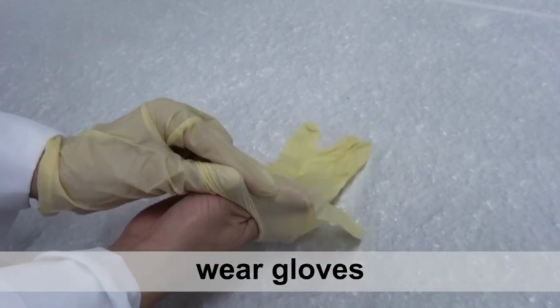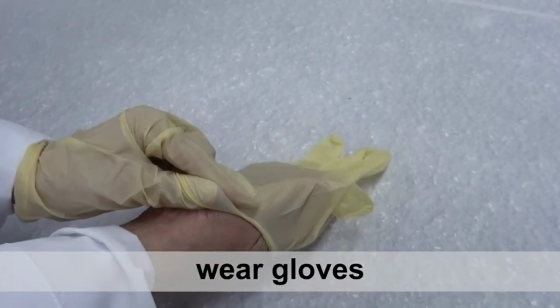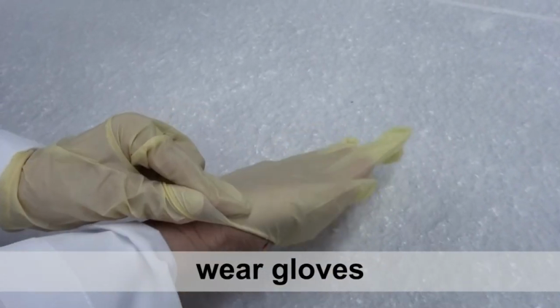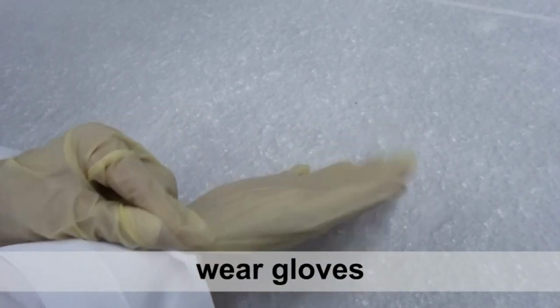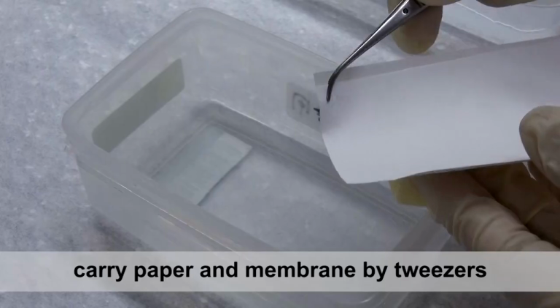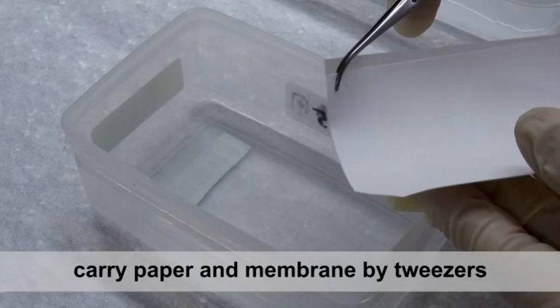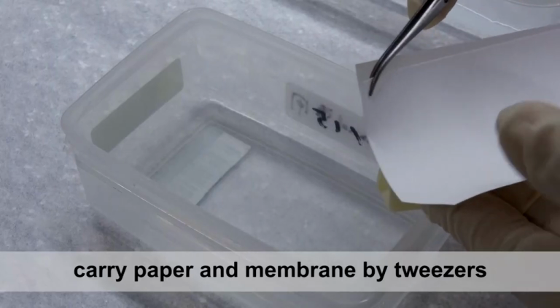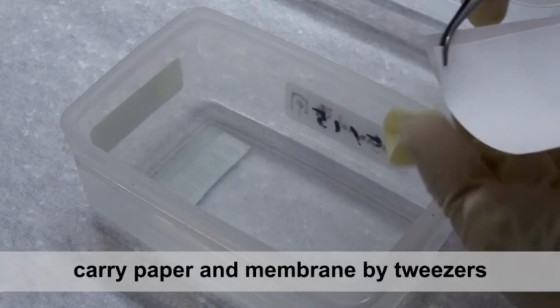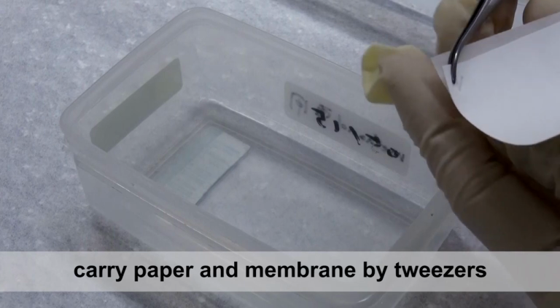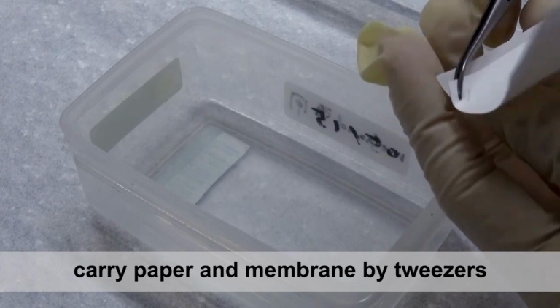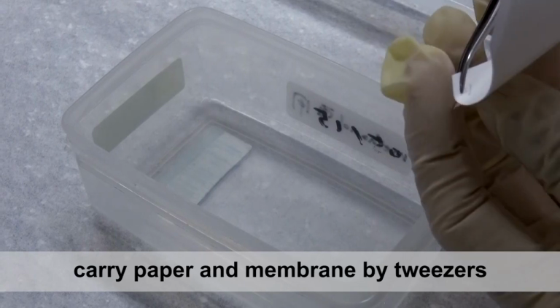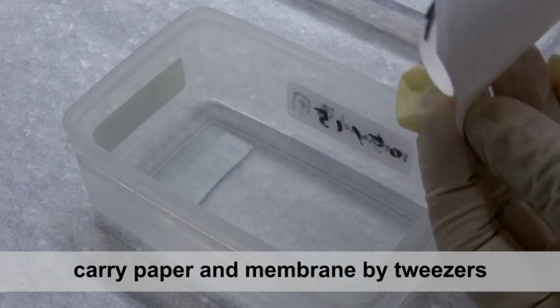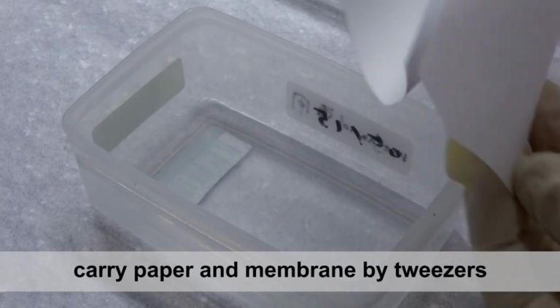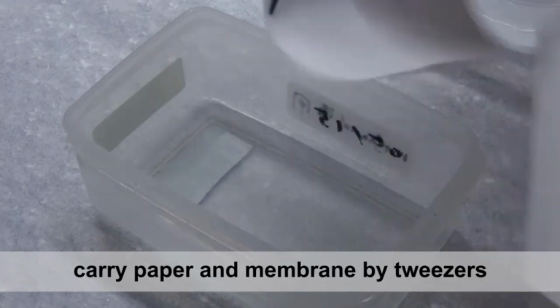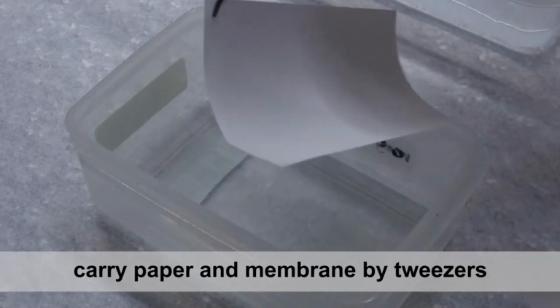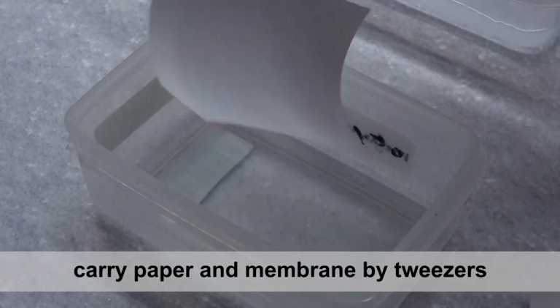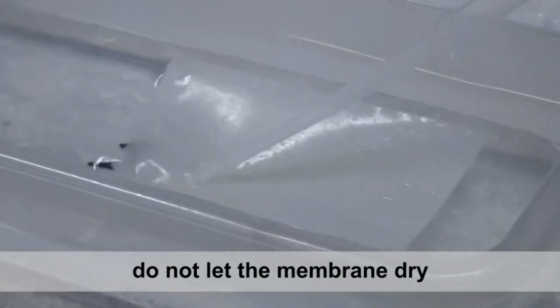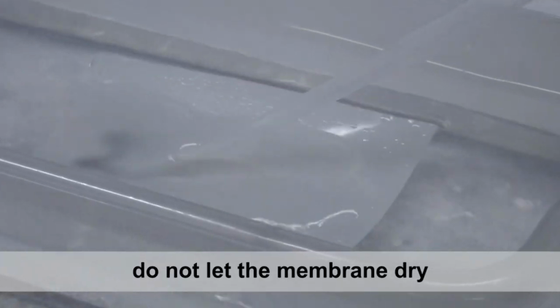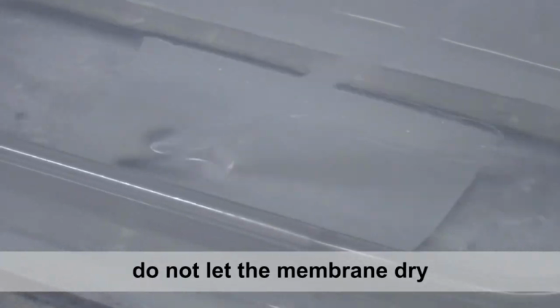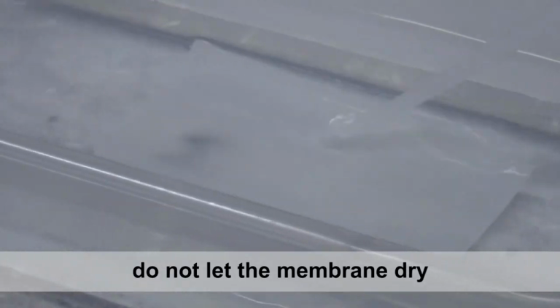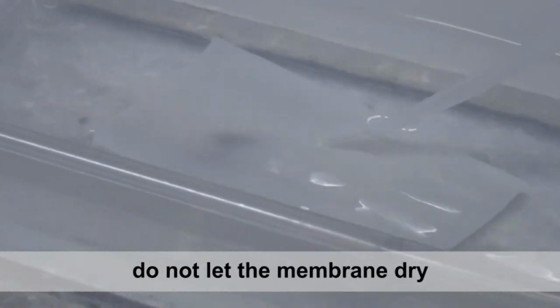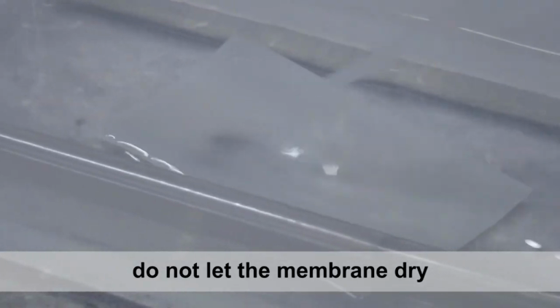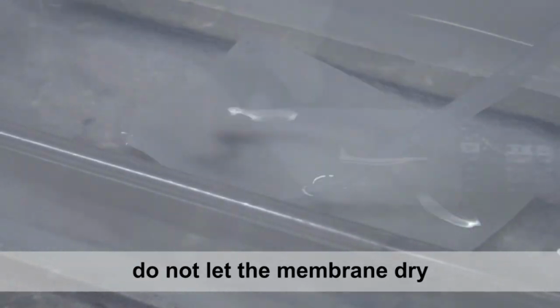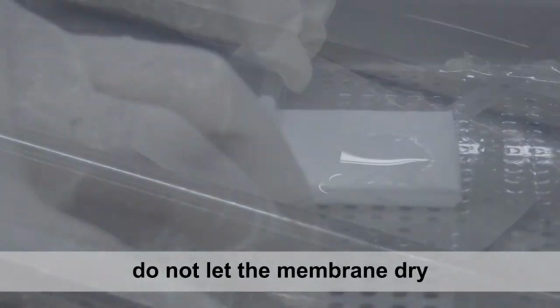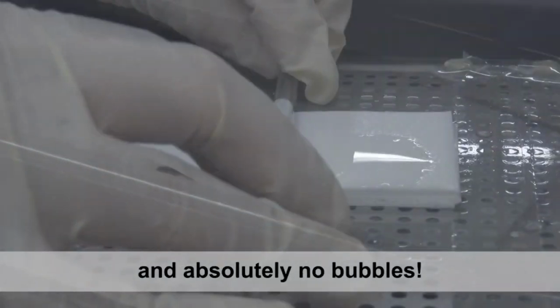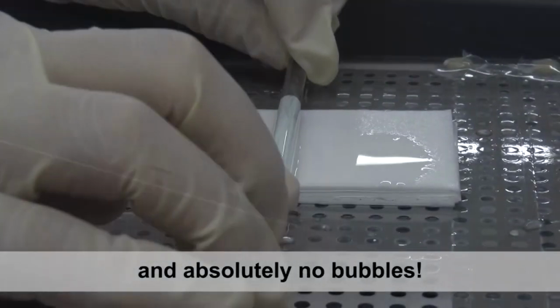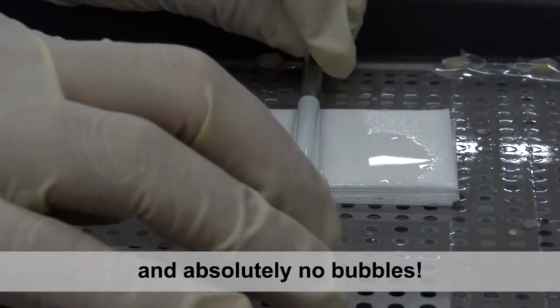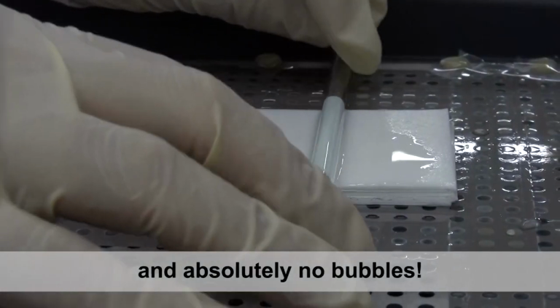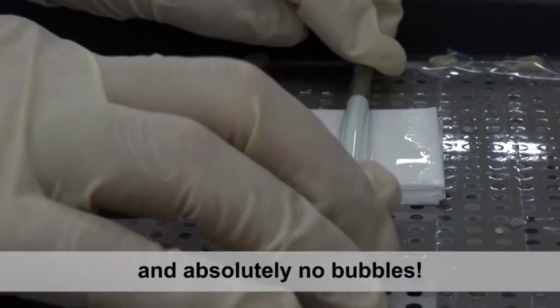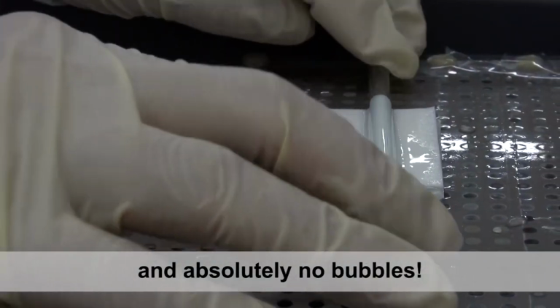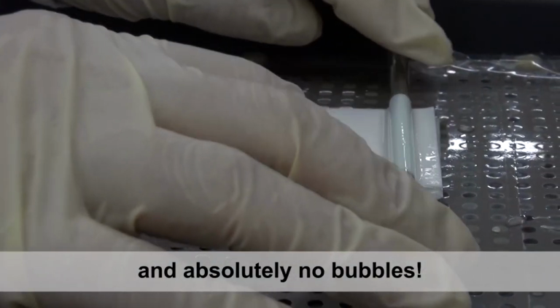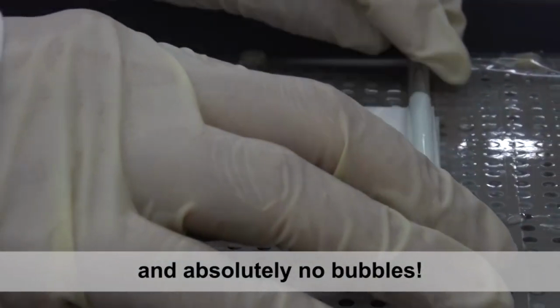Wear gloves. Carry paper and membrane by tweezers. Do not let the membrane dry. Ensure absolutely no bubbles.